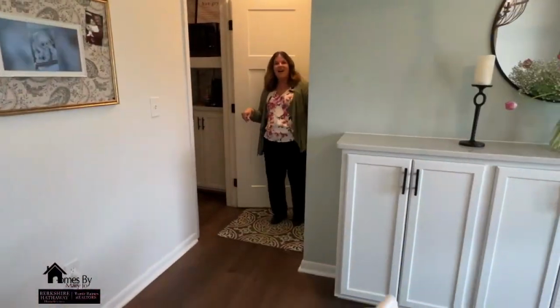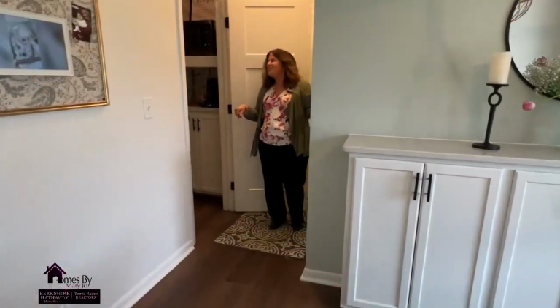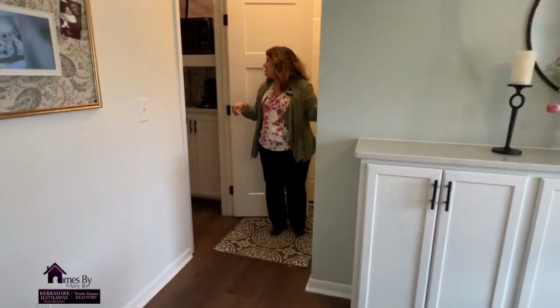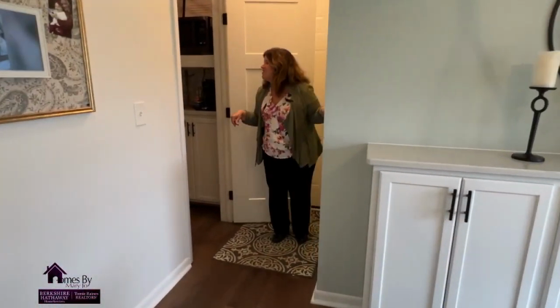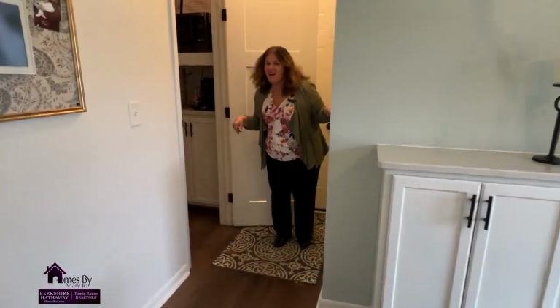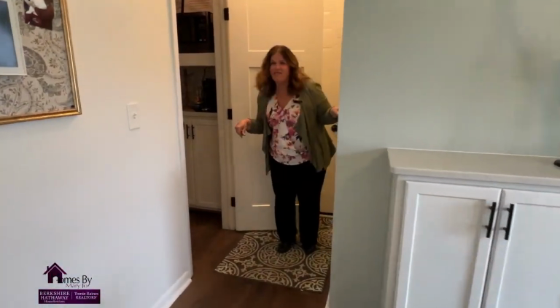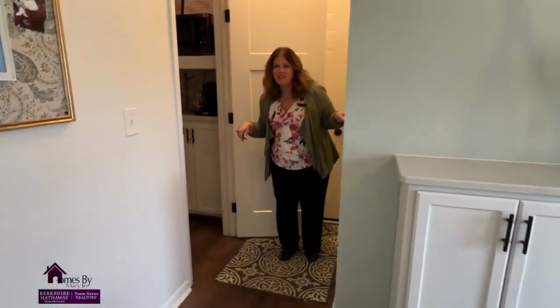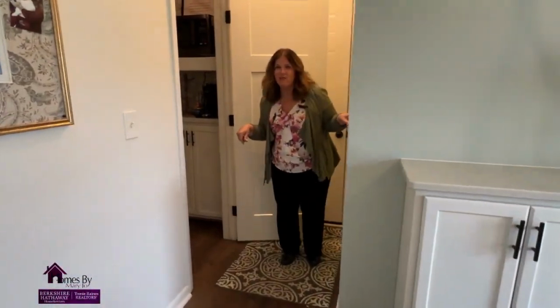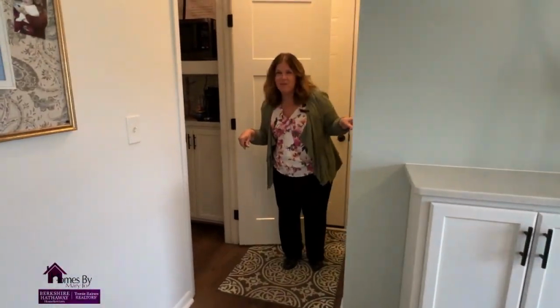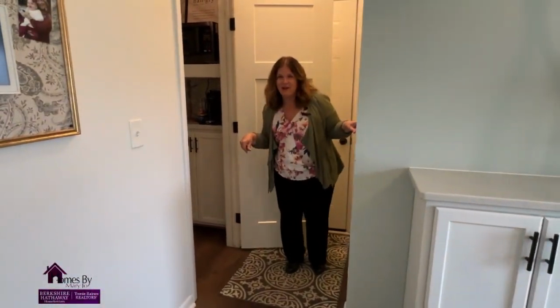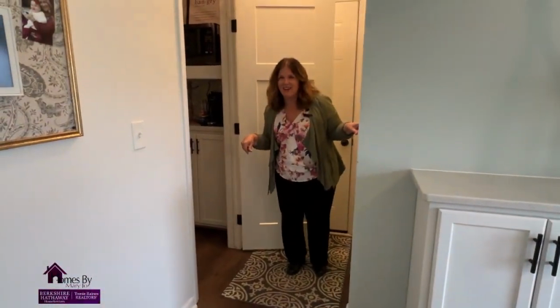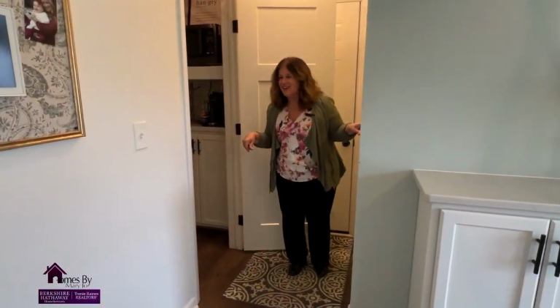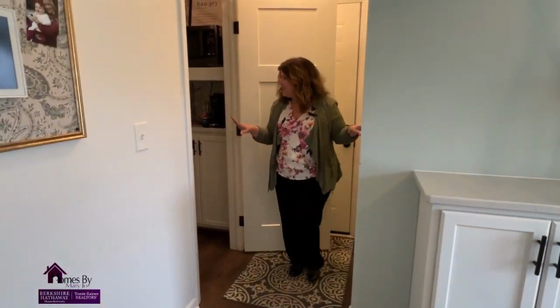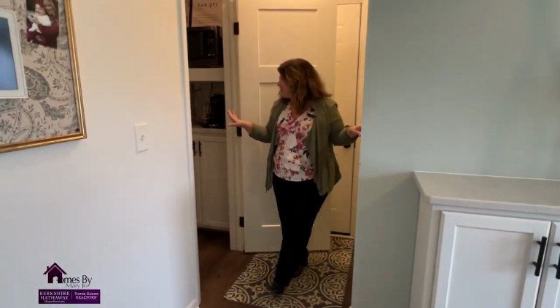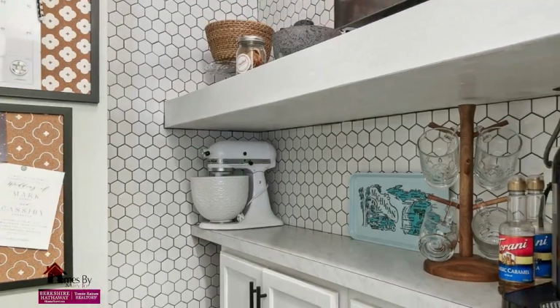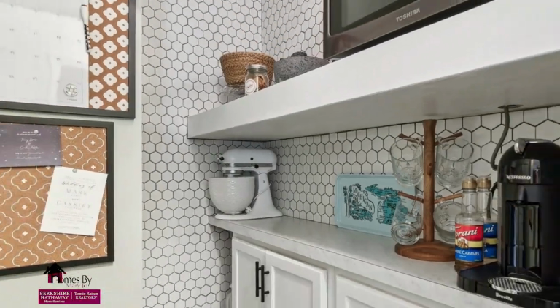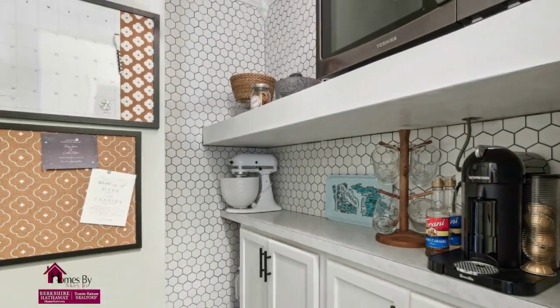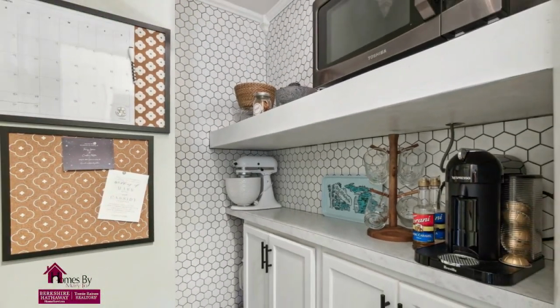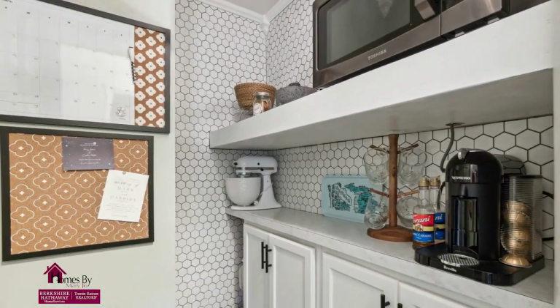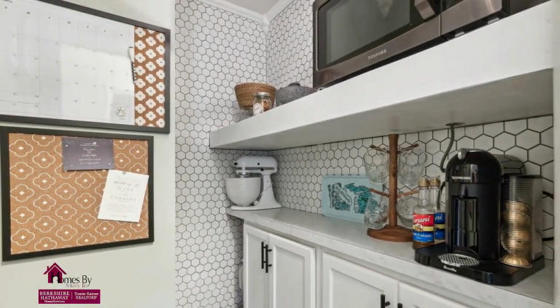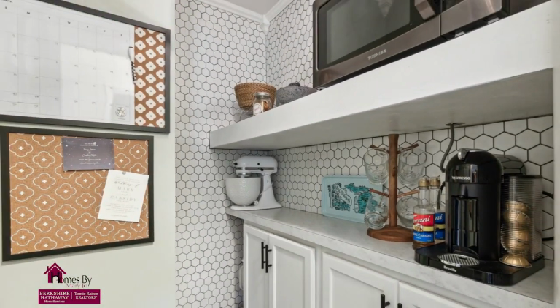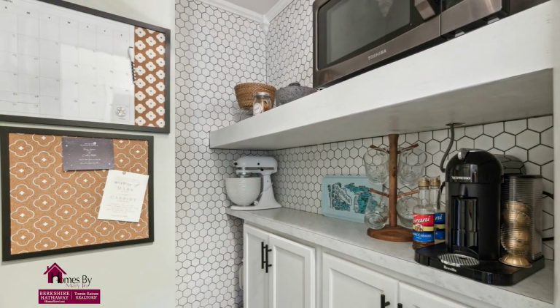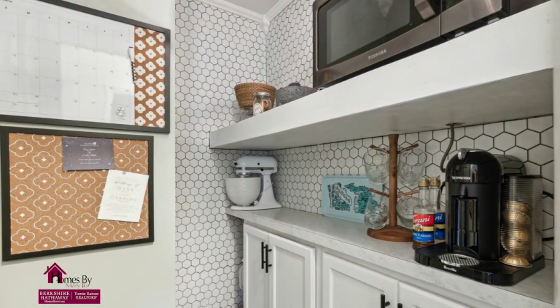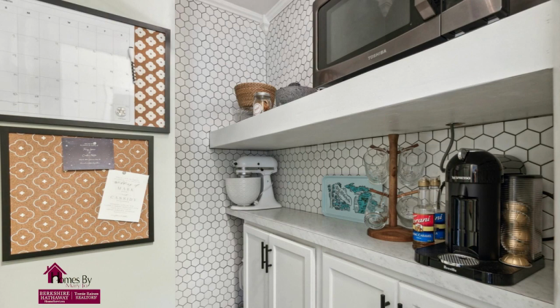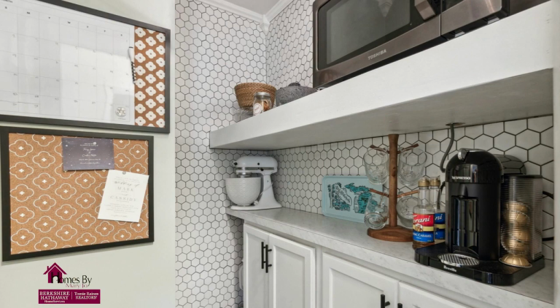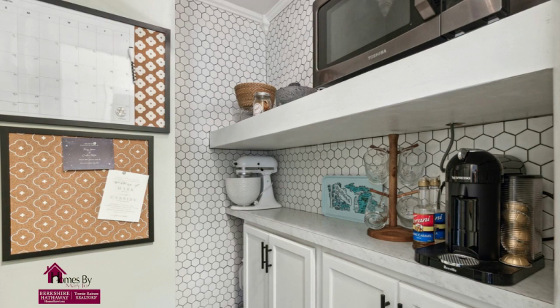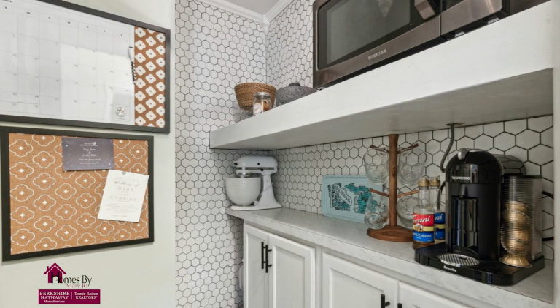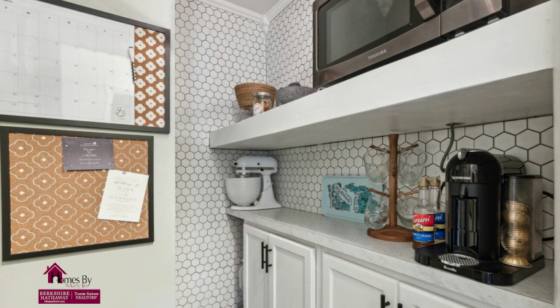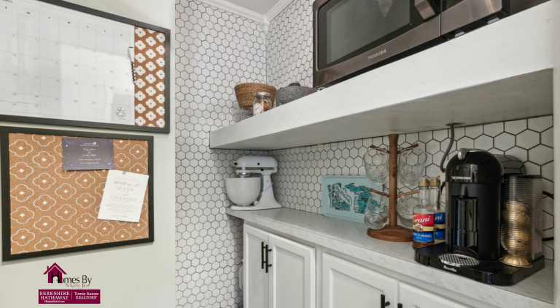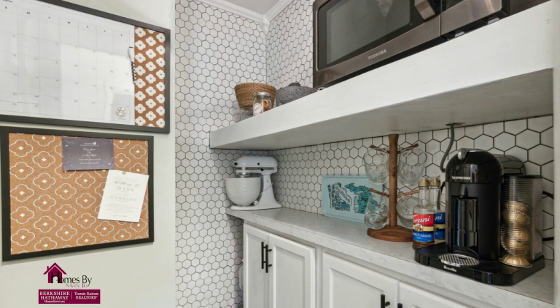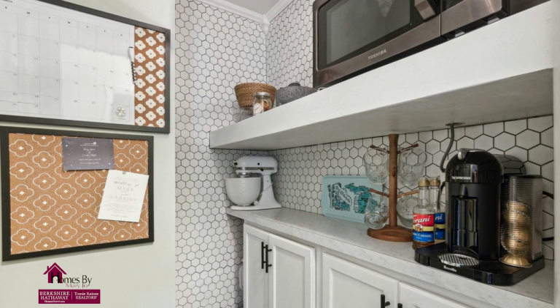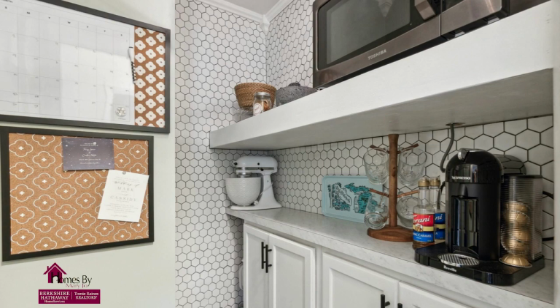I just love this prep area — it's so adorable for a prep area or a coffee bar.